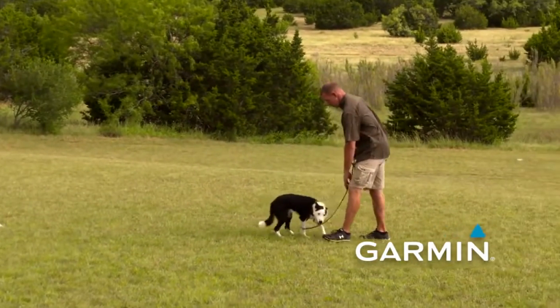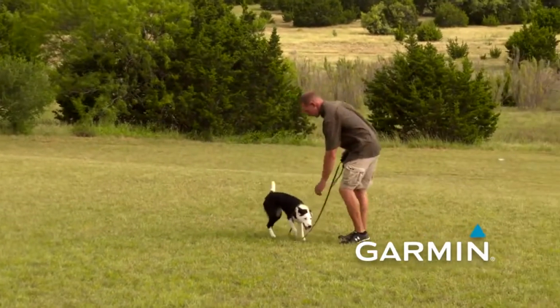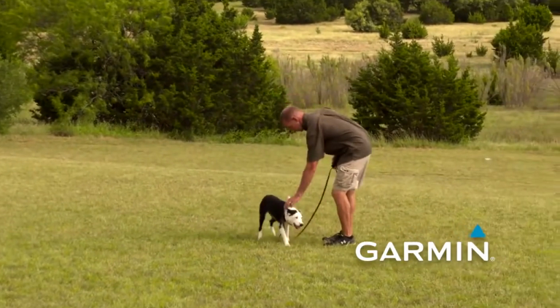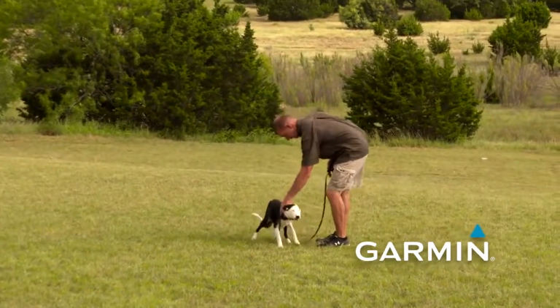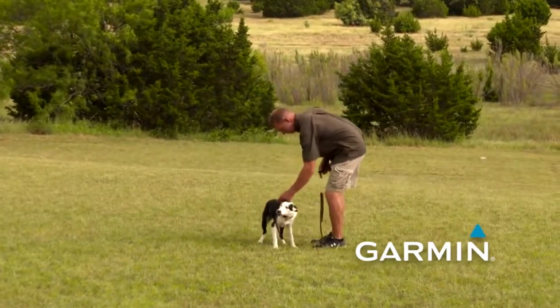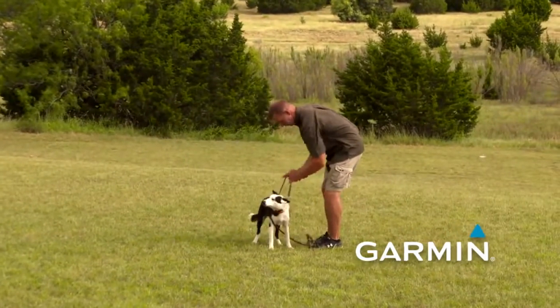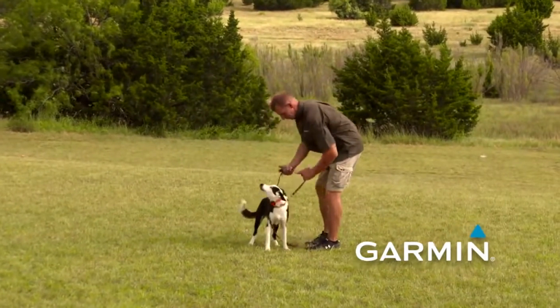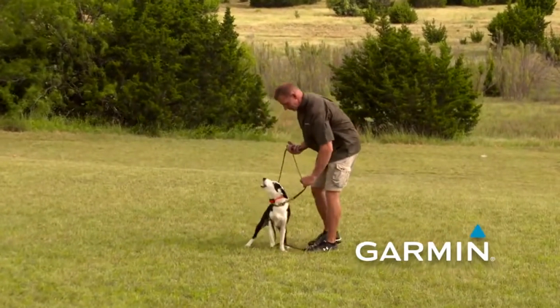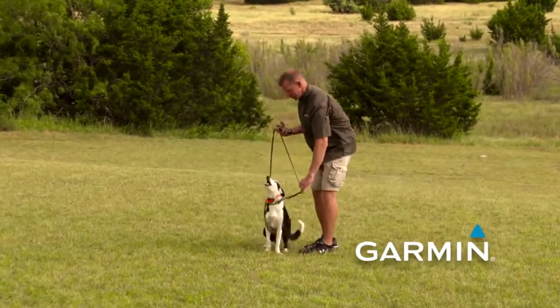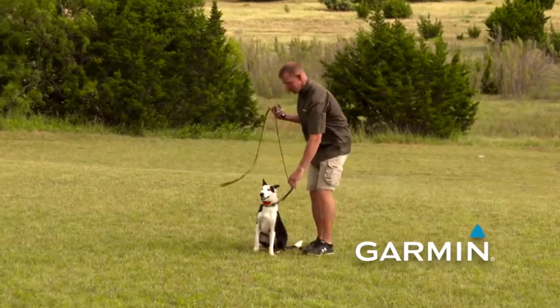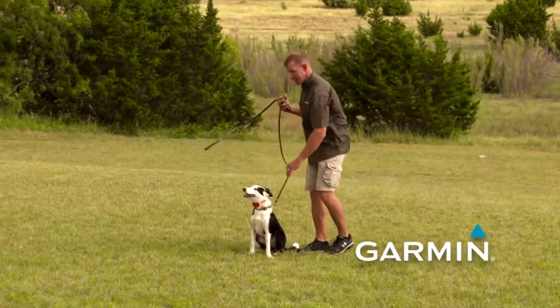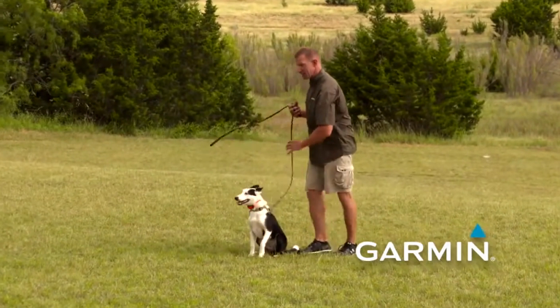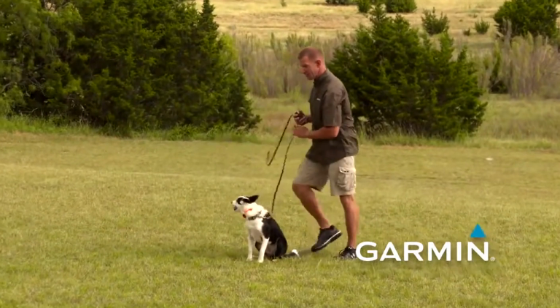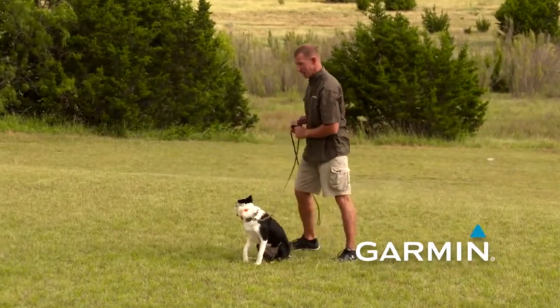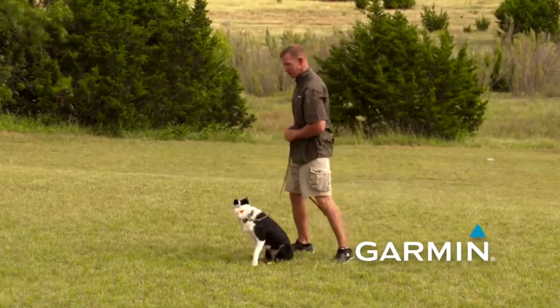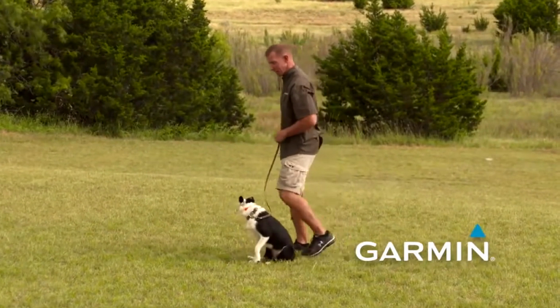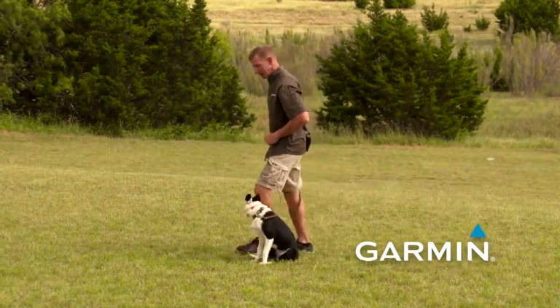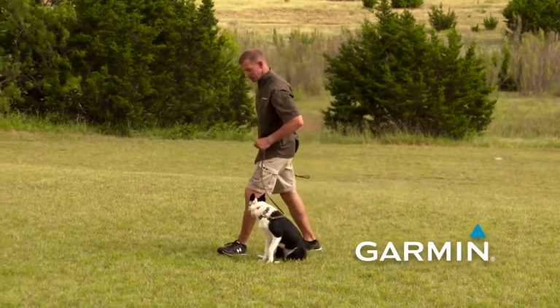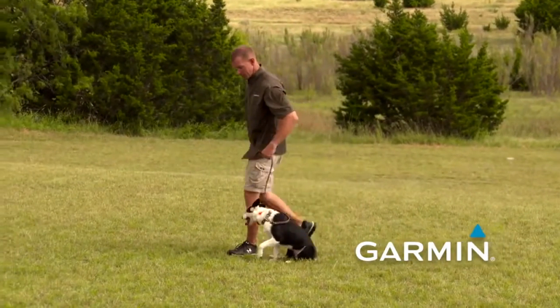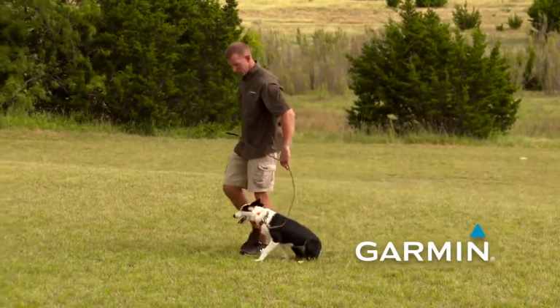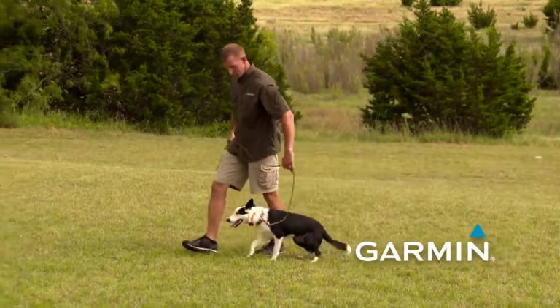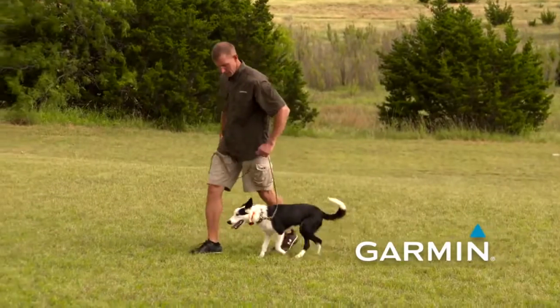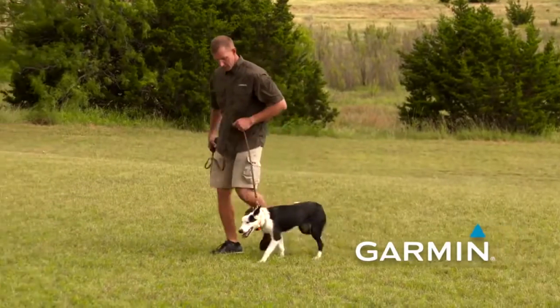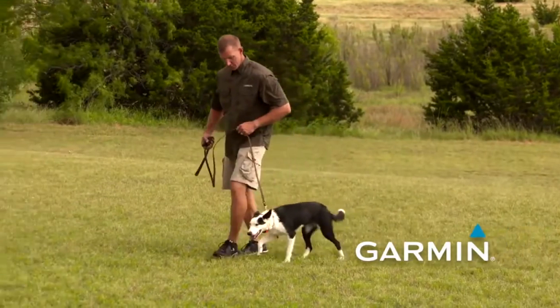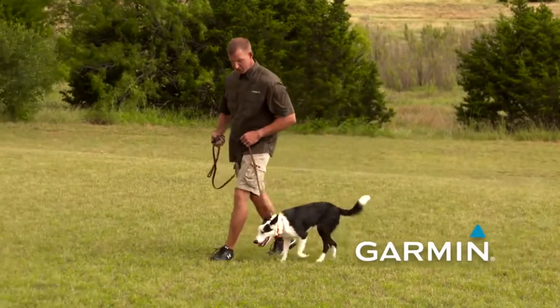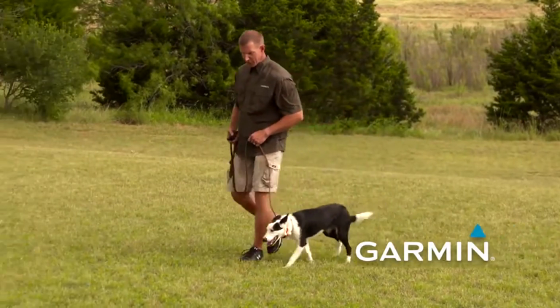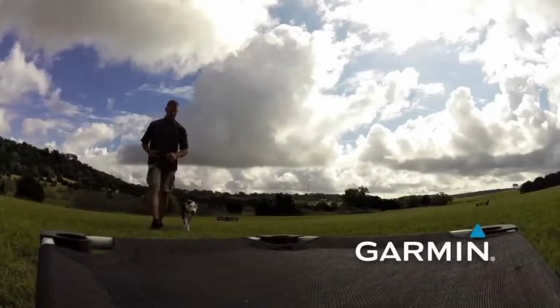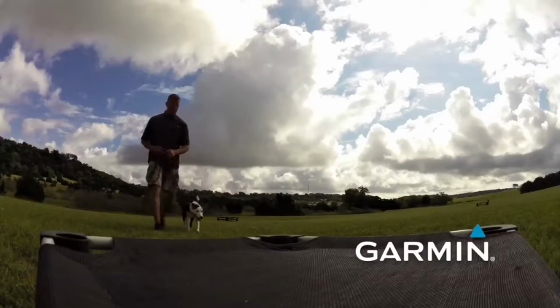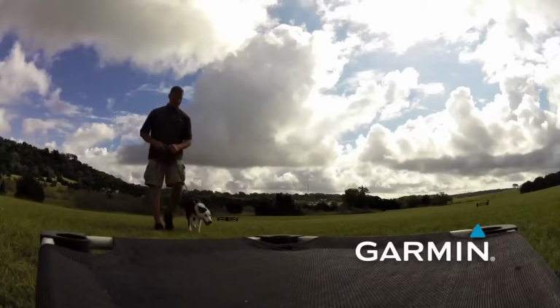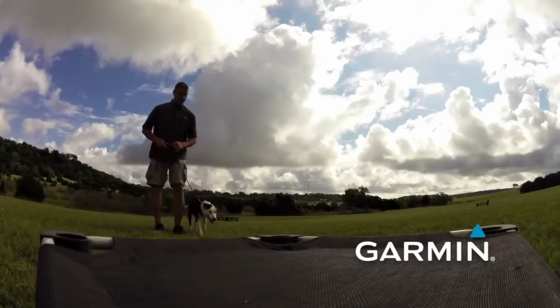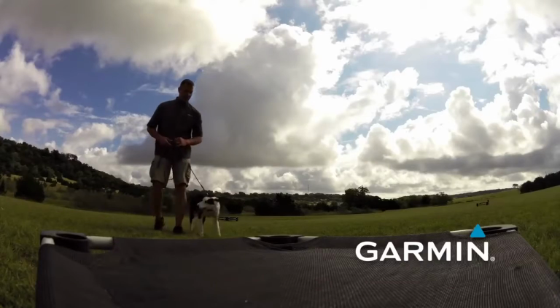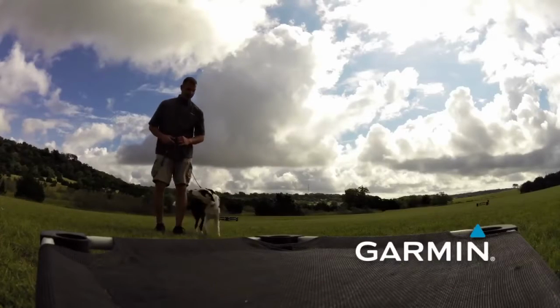I'm moving her around a bit so that she doesn't anticipate automatically going to the board because she figured out that's how it stops.